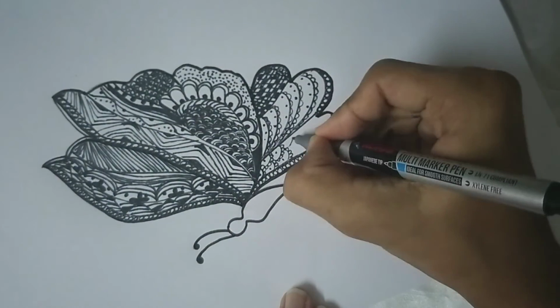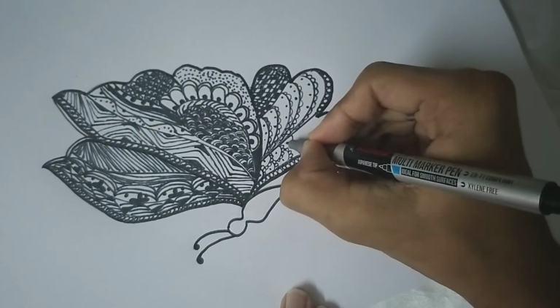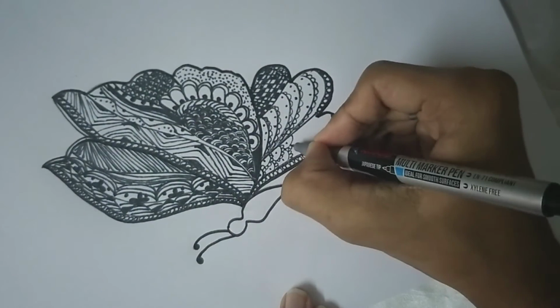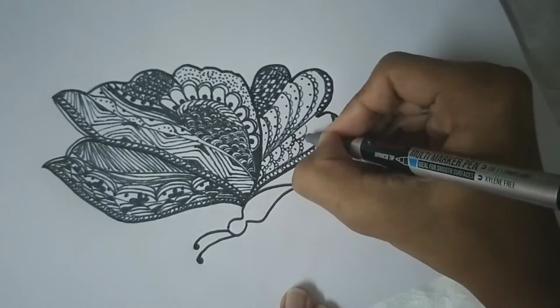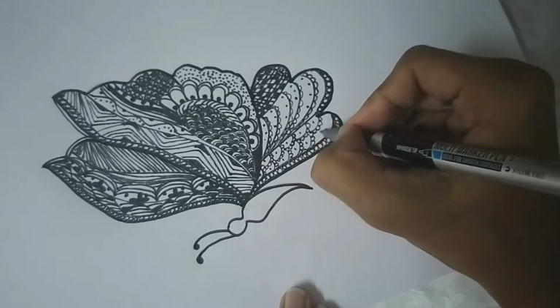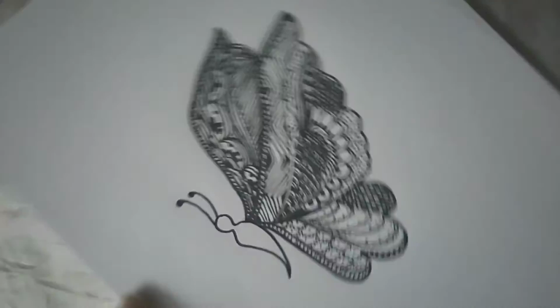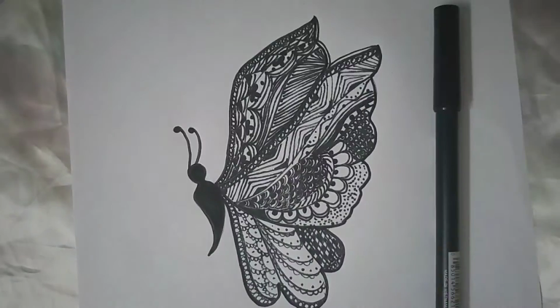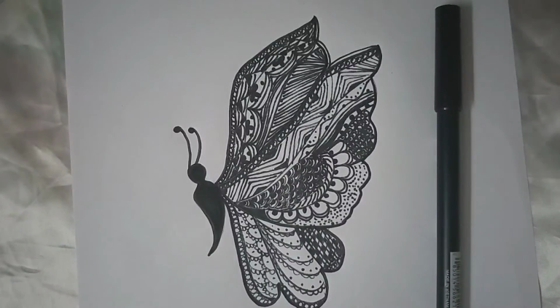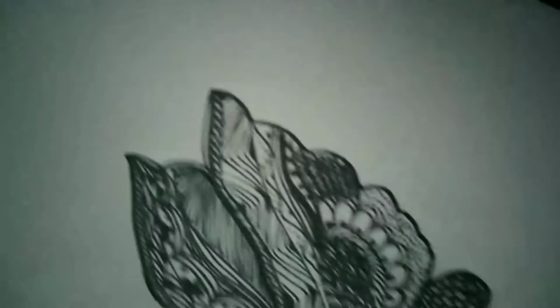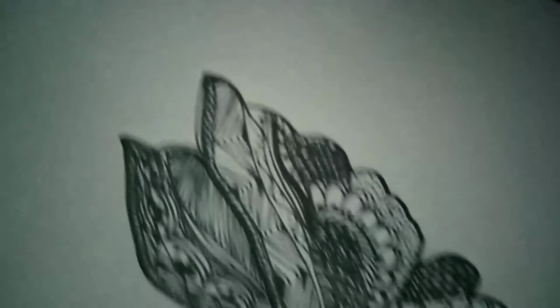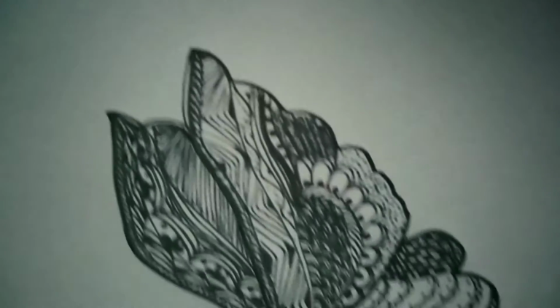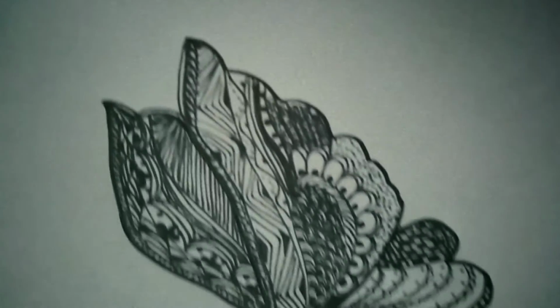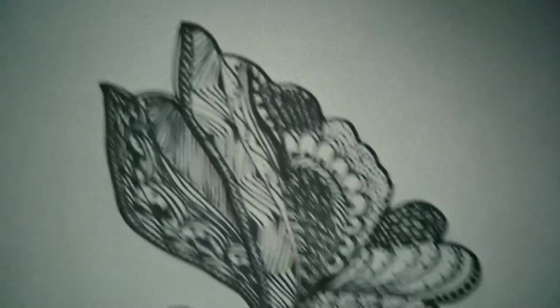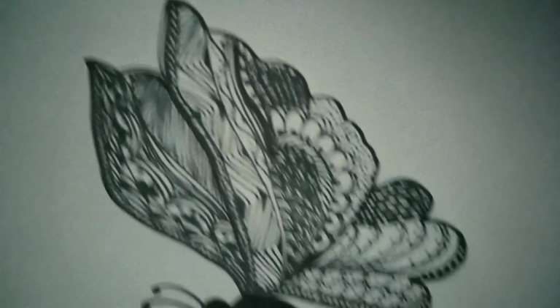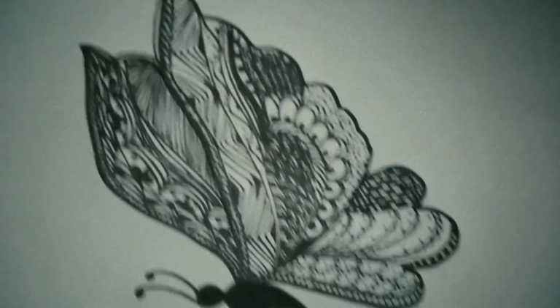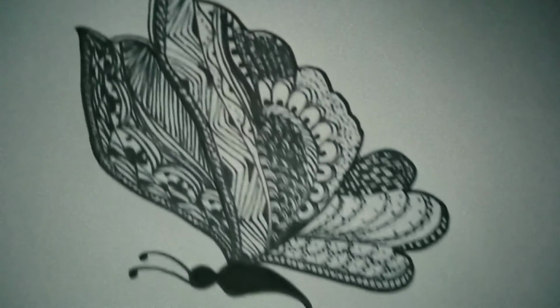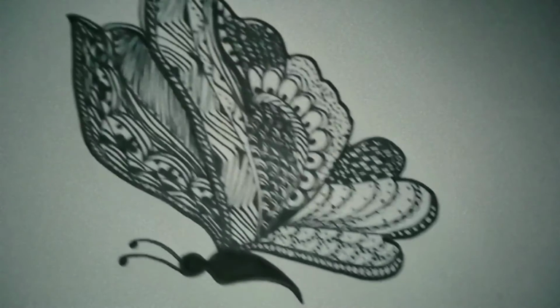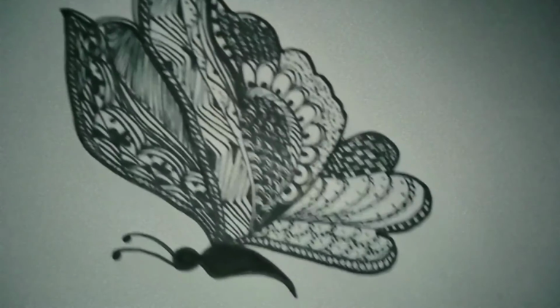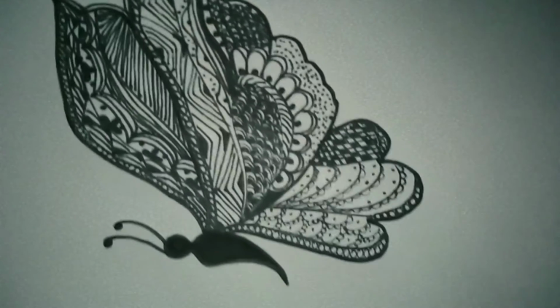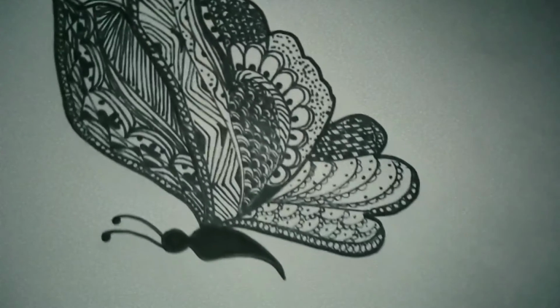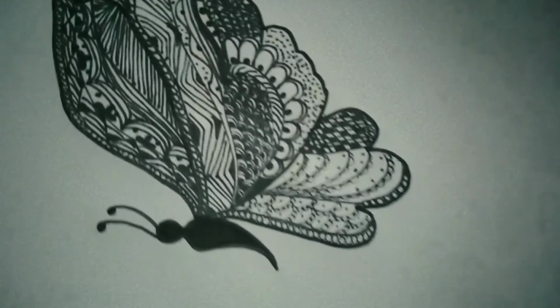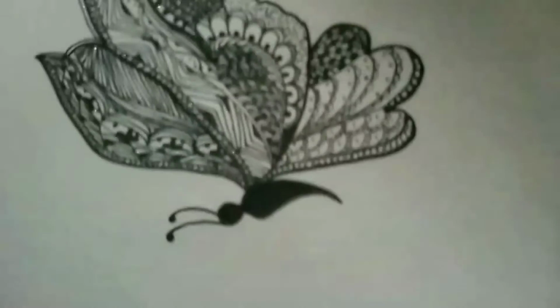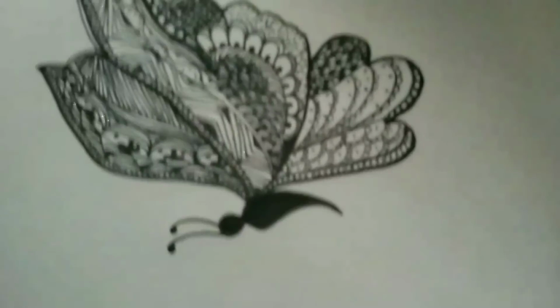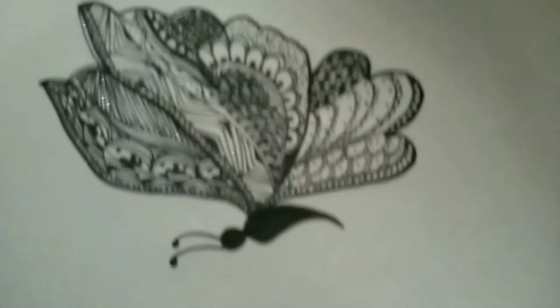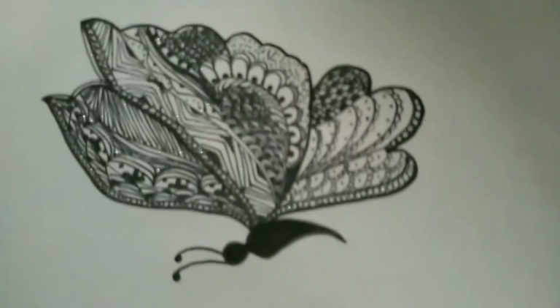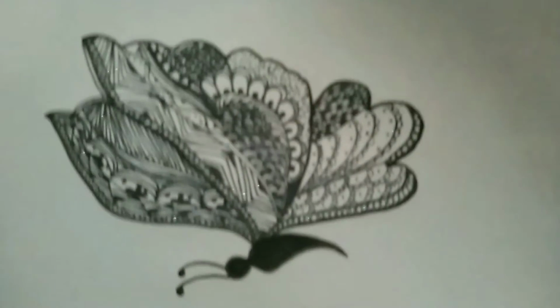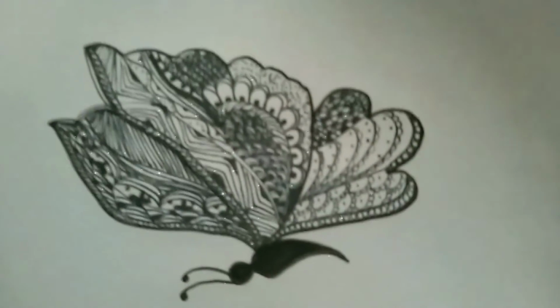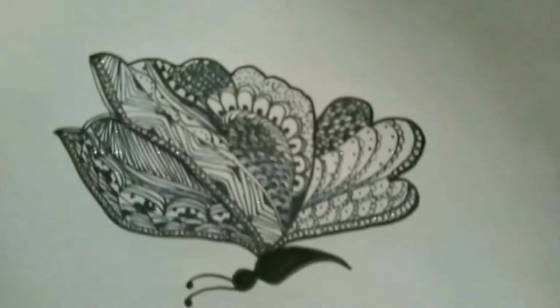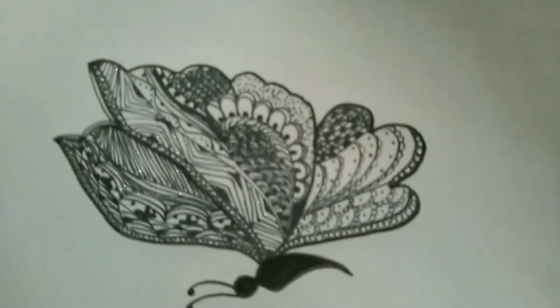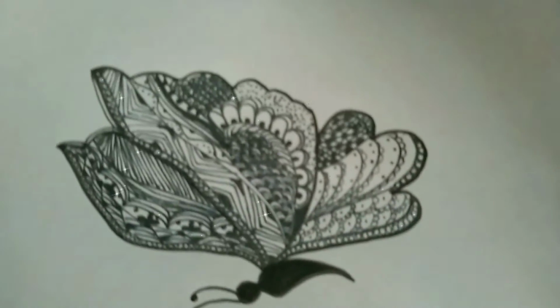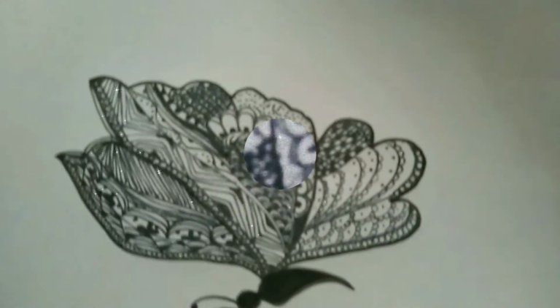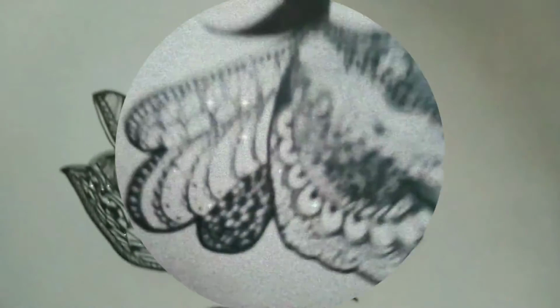So this is how my Zentangle butterfly turned out. Don't forget to like this video. Bye guys, have fun!